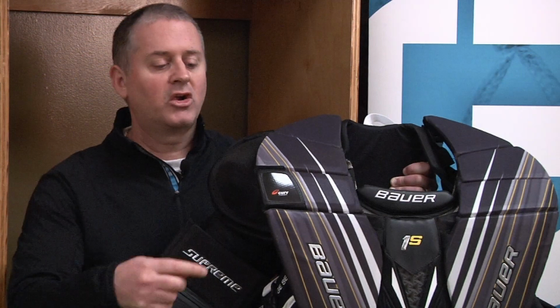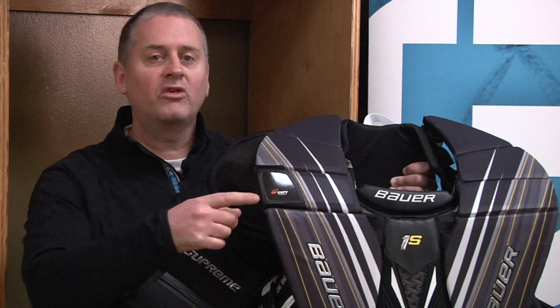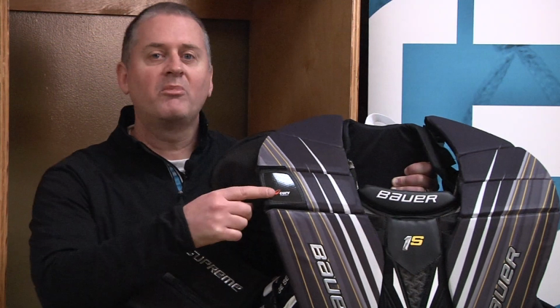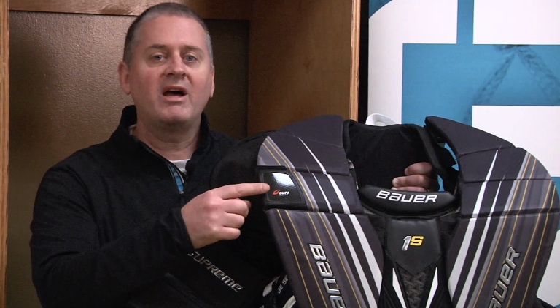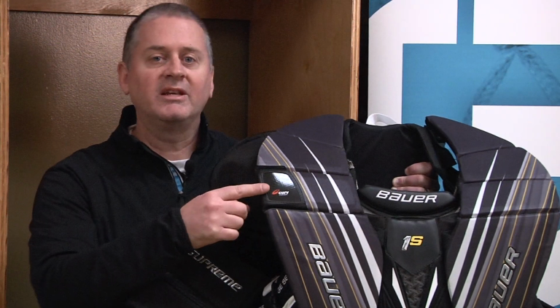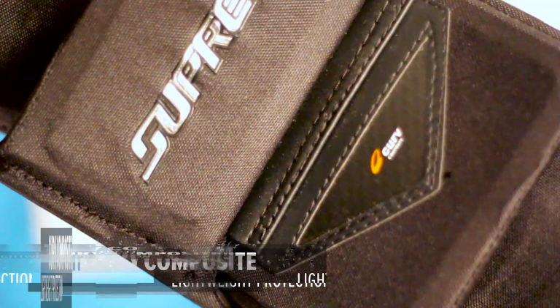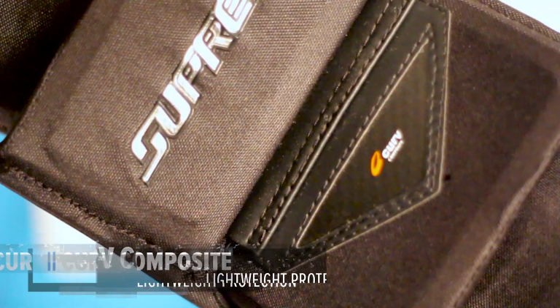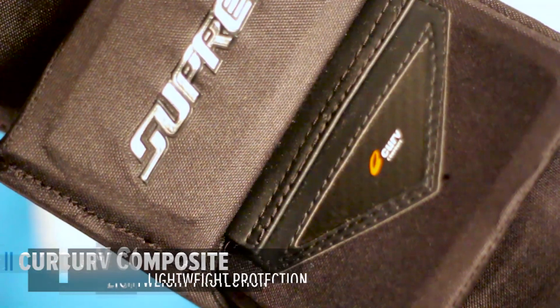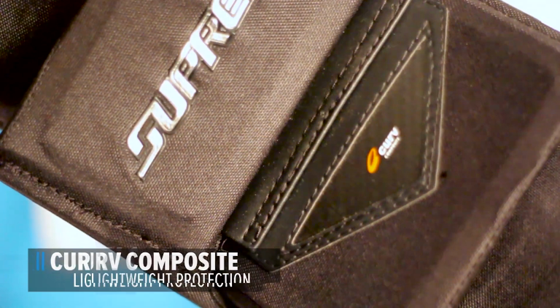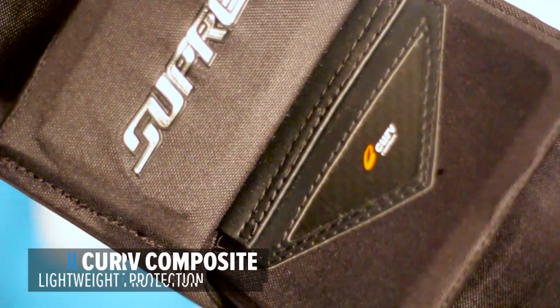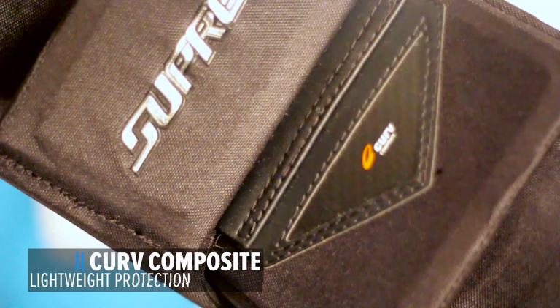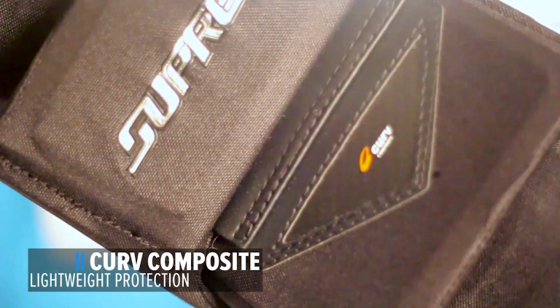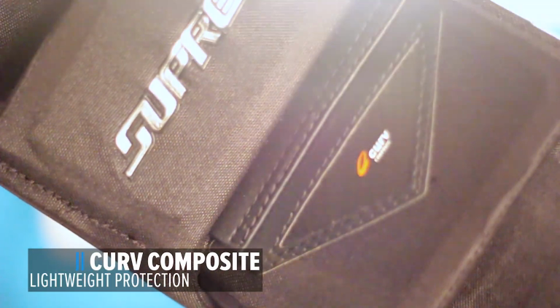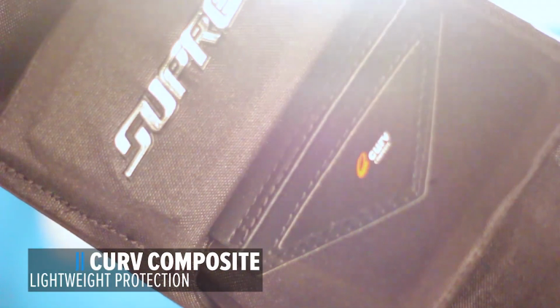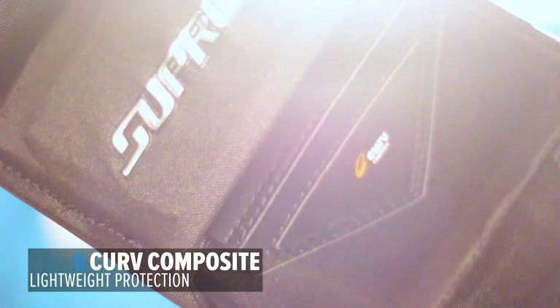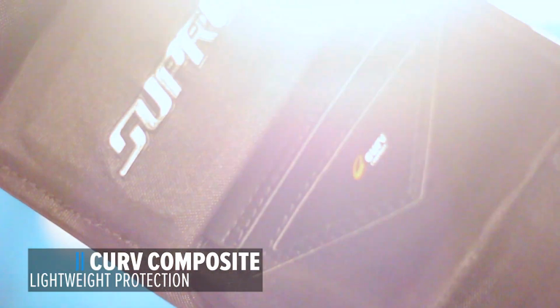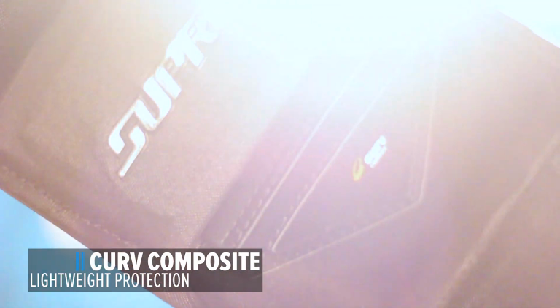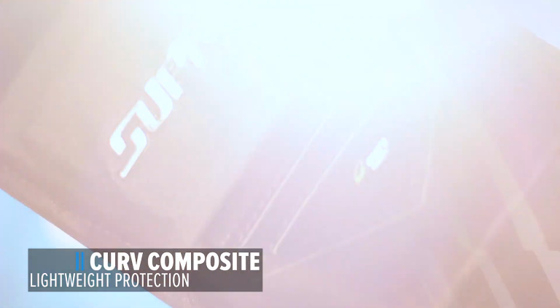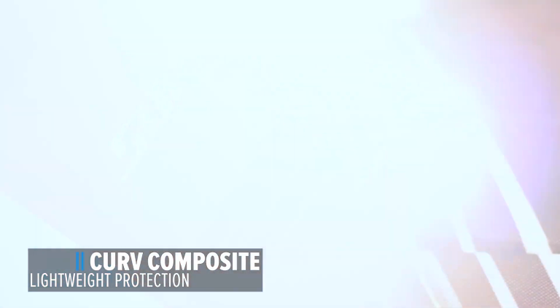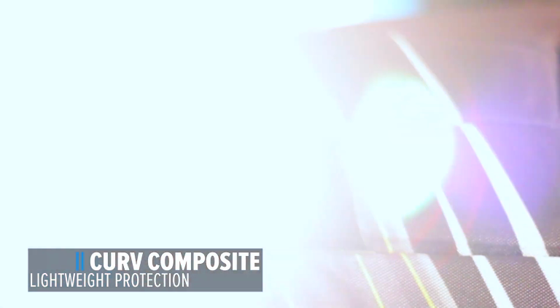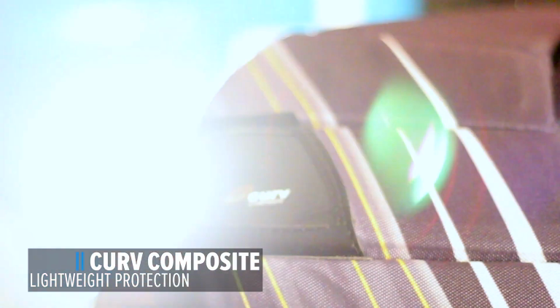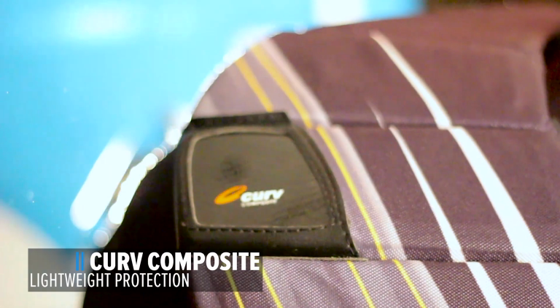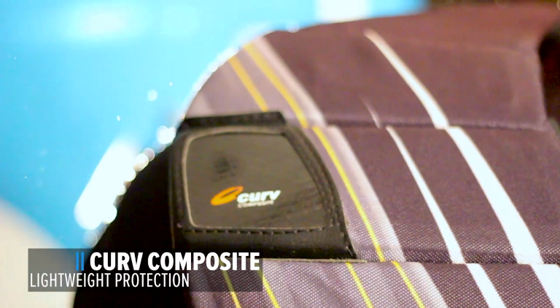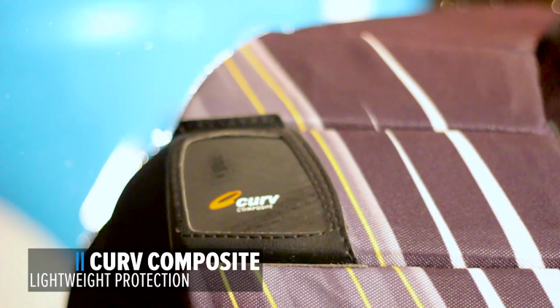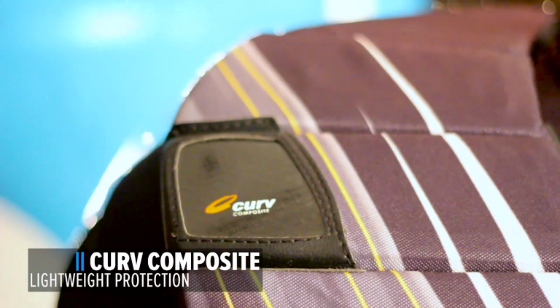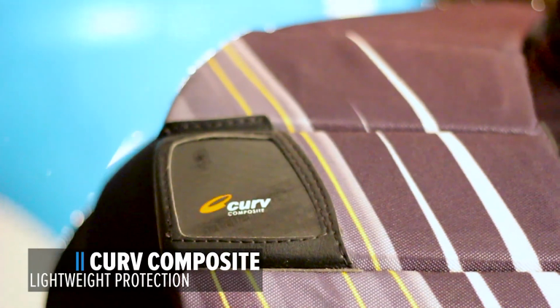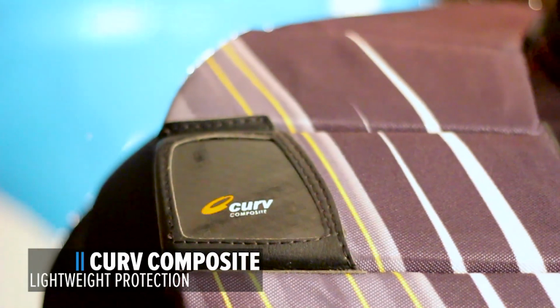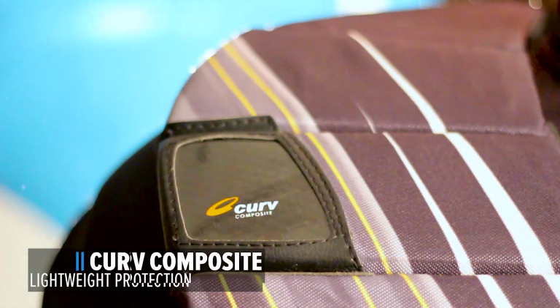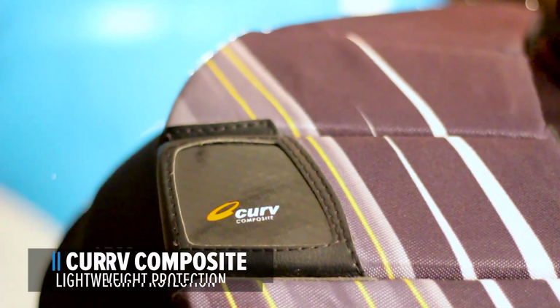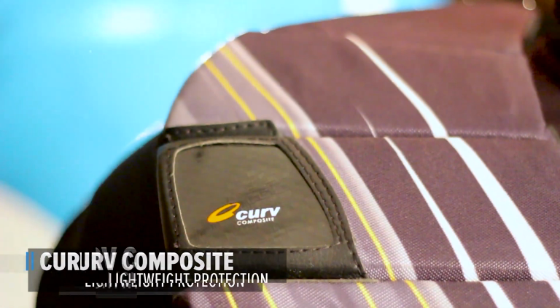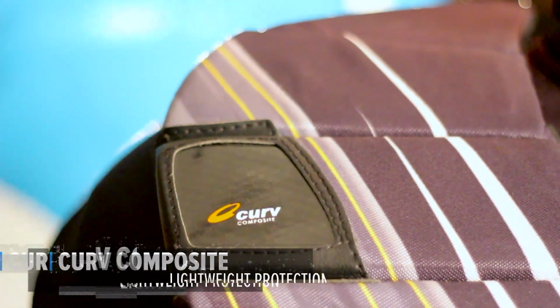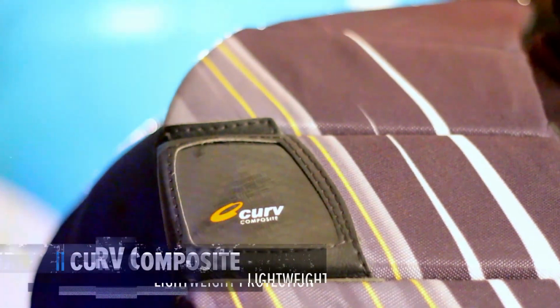Curve Composite. This technology was added to the arm and shoulder floaters for increased protection while significantly decreasing weight.